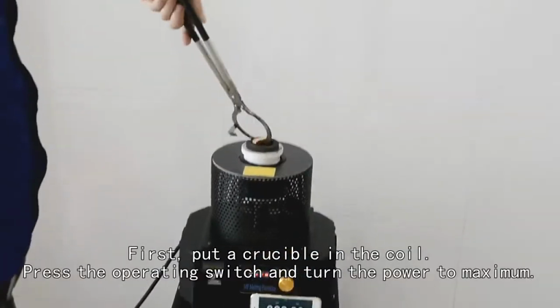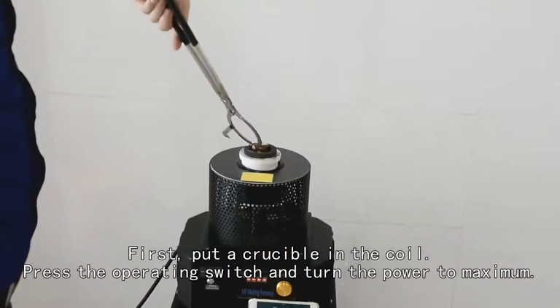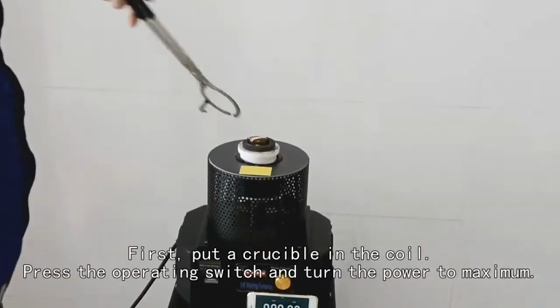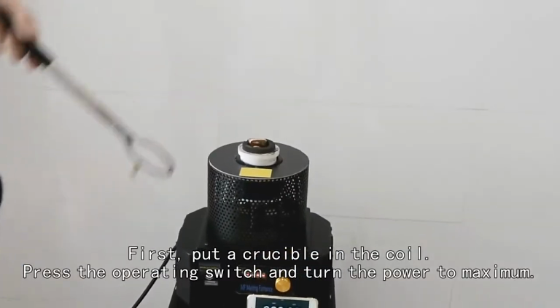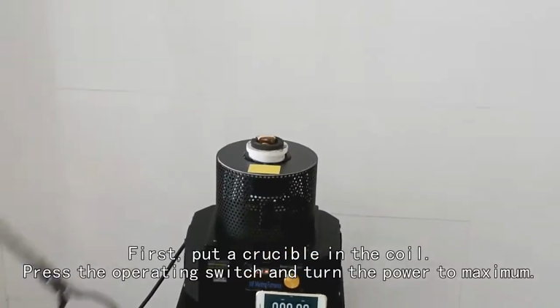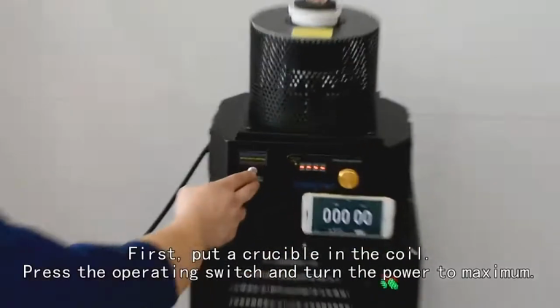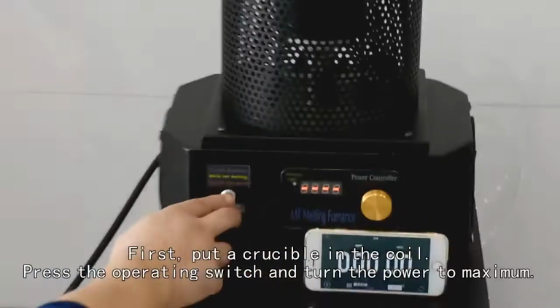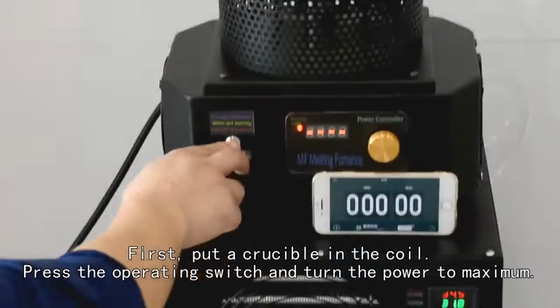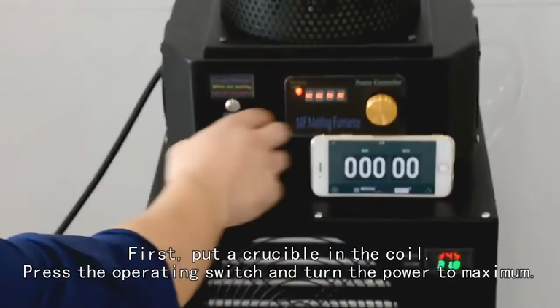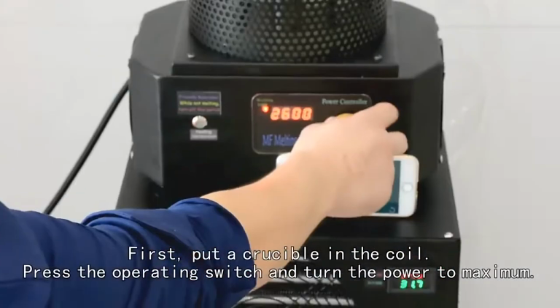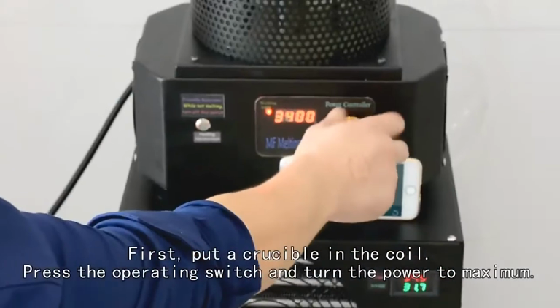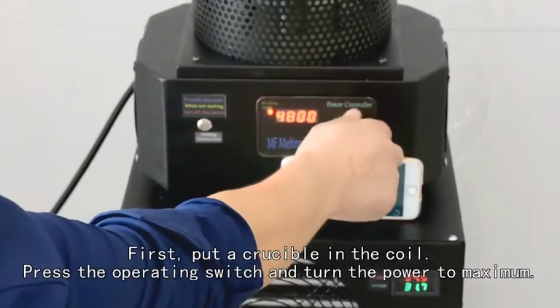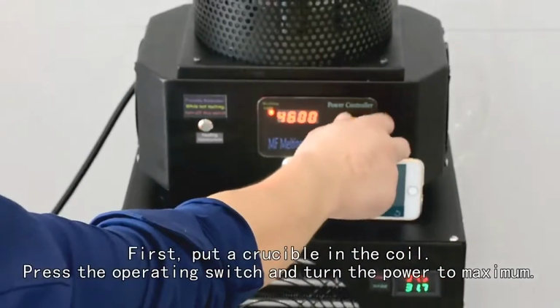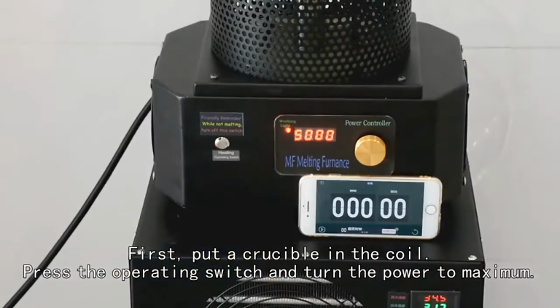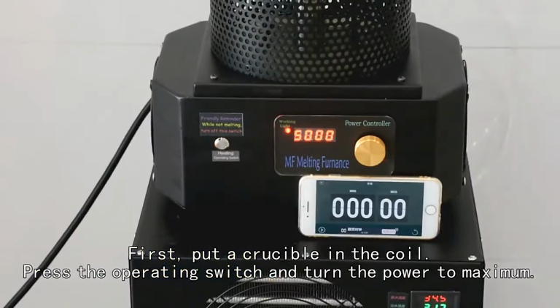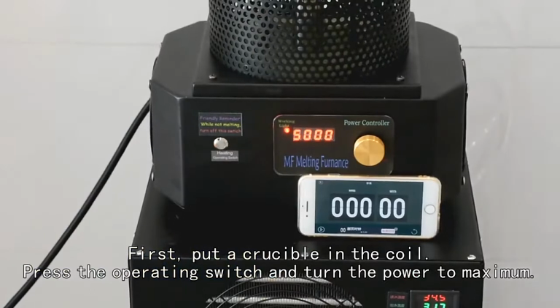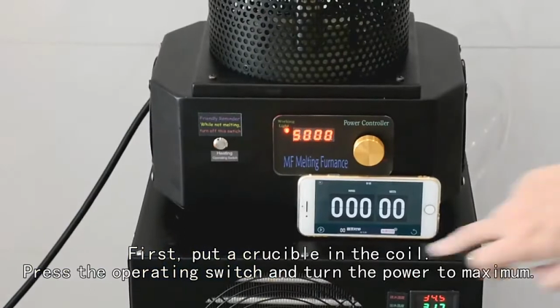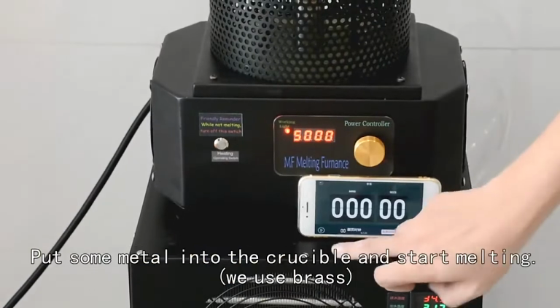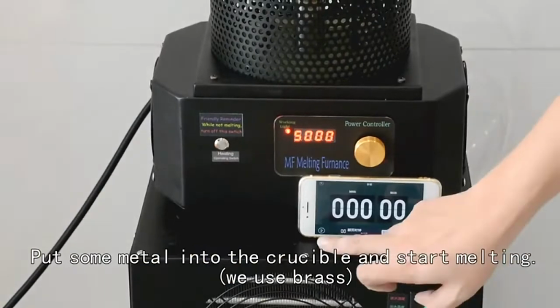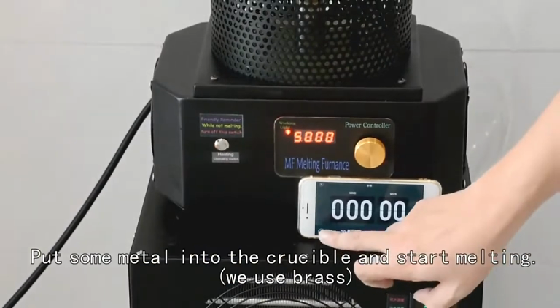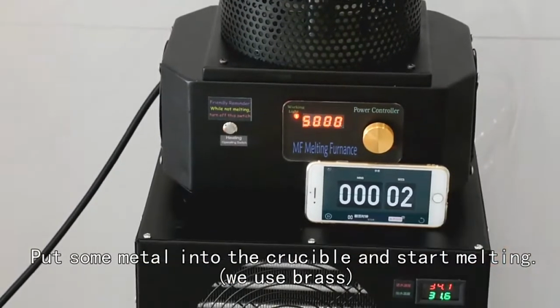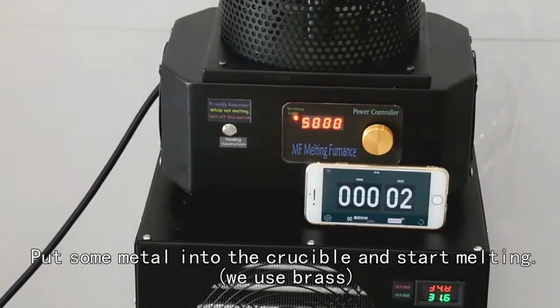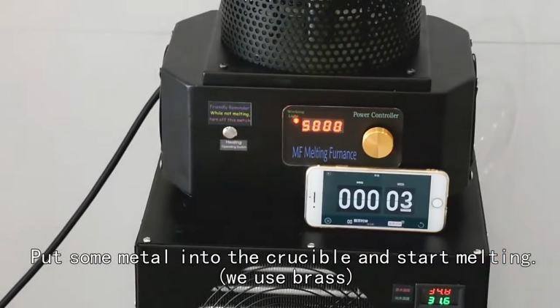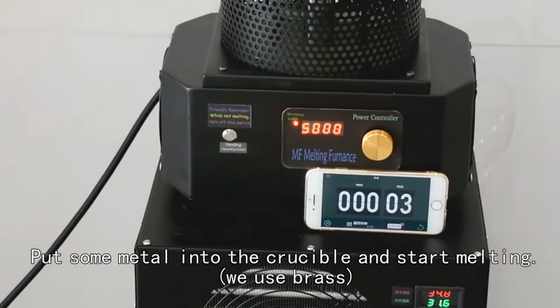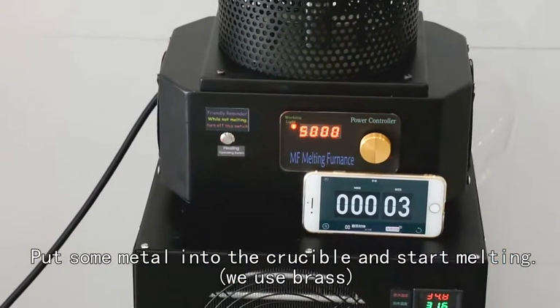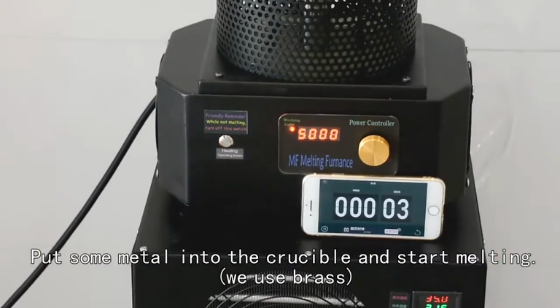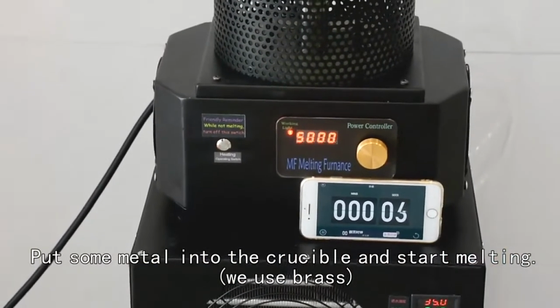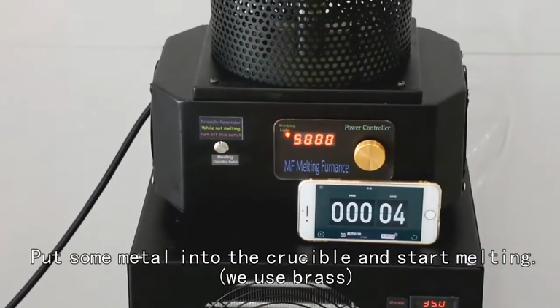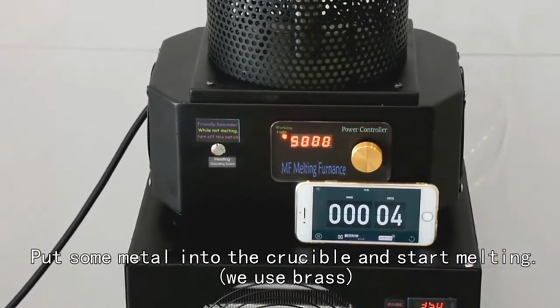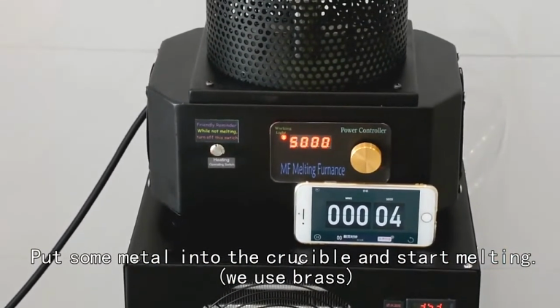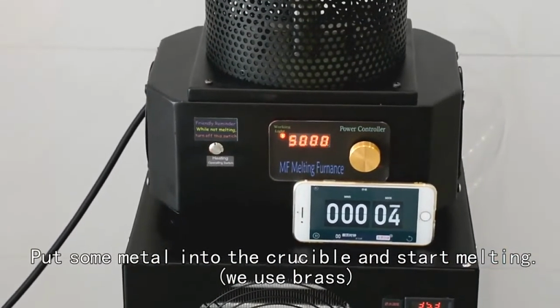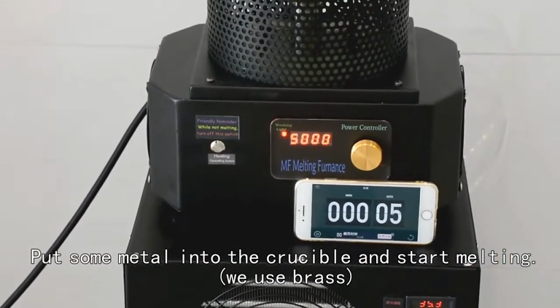Press the operating switch and turn the power to maximum. Put some metal into the crucible and start melting.